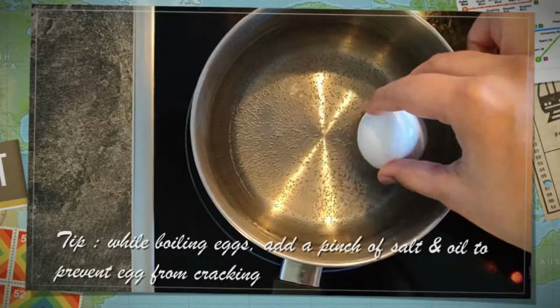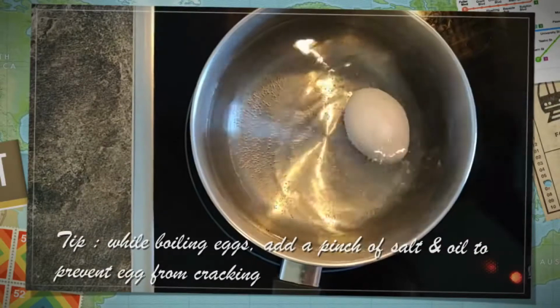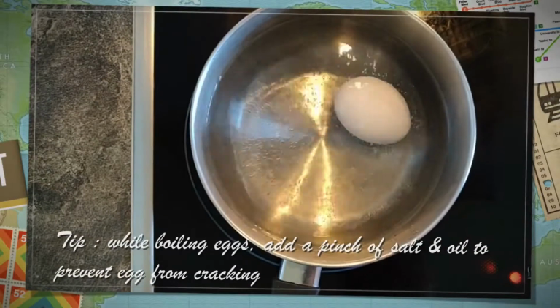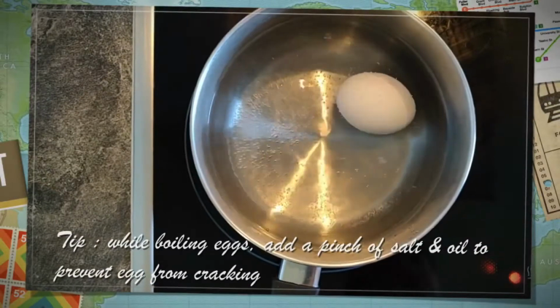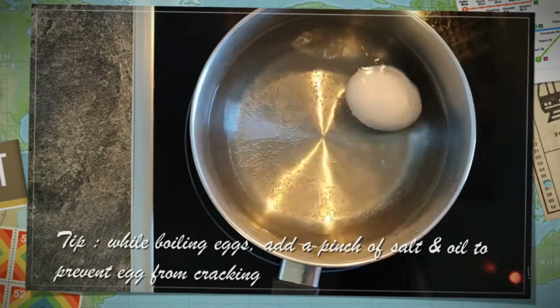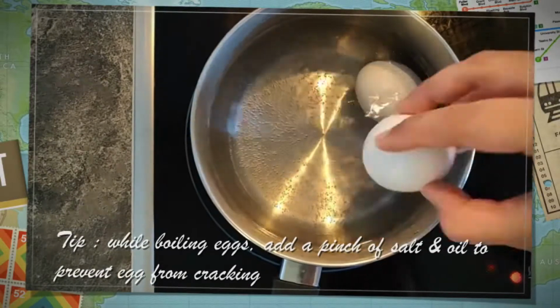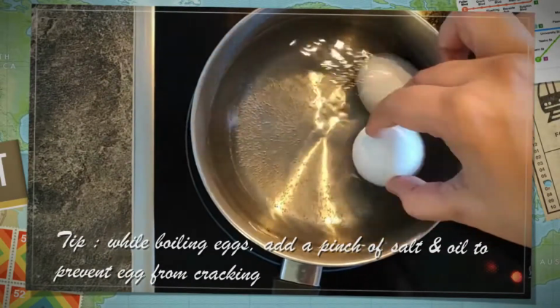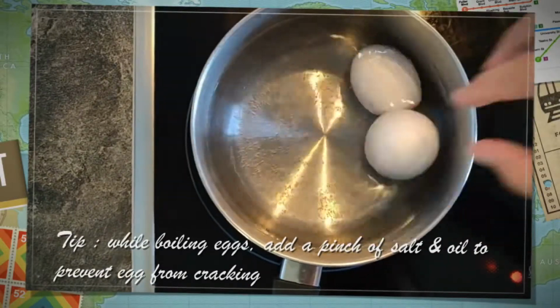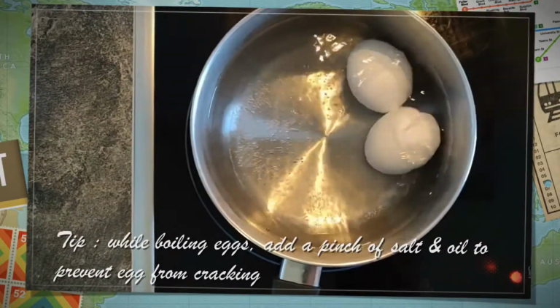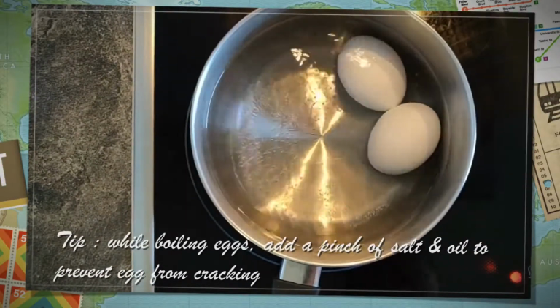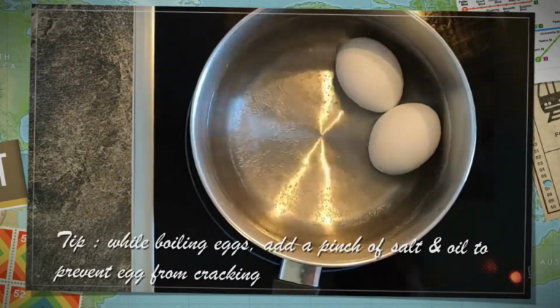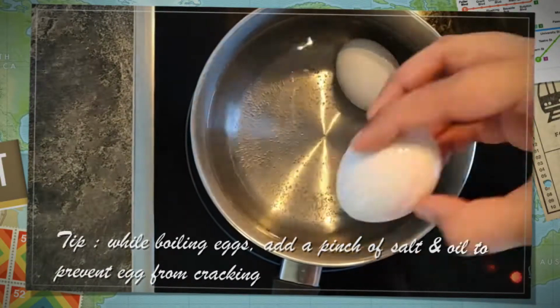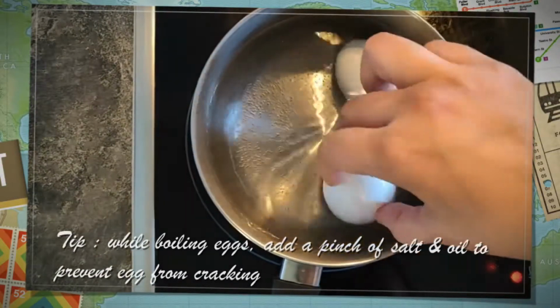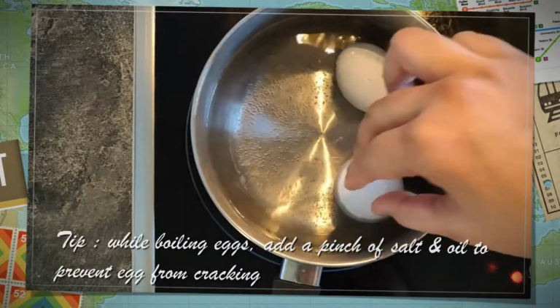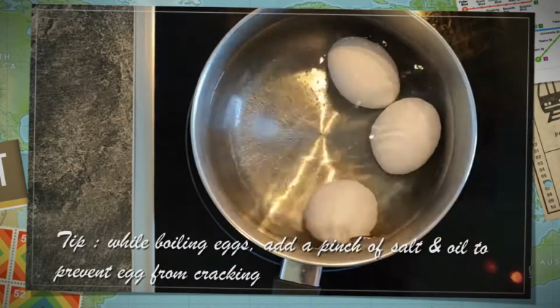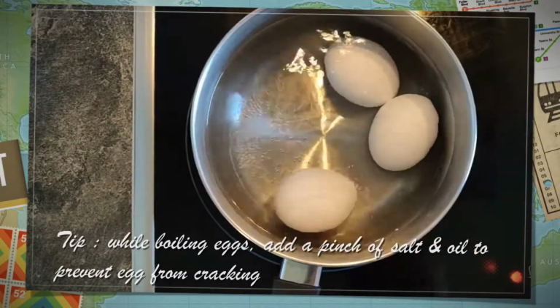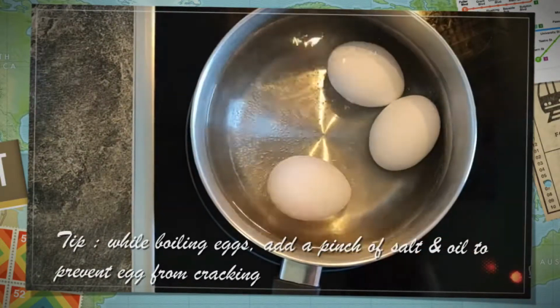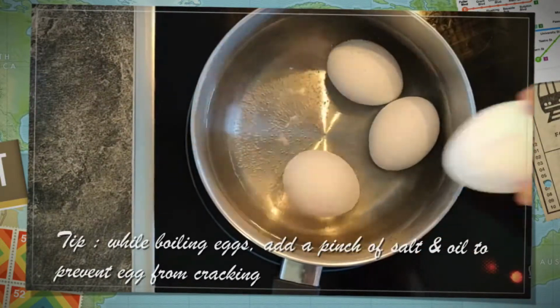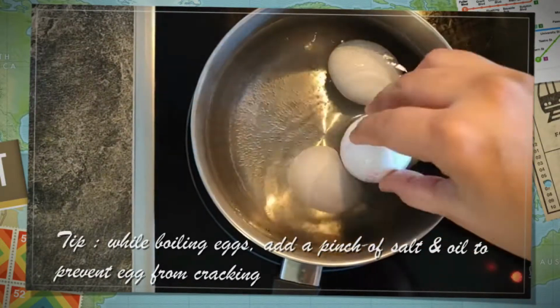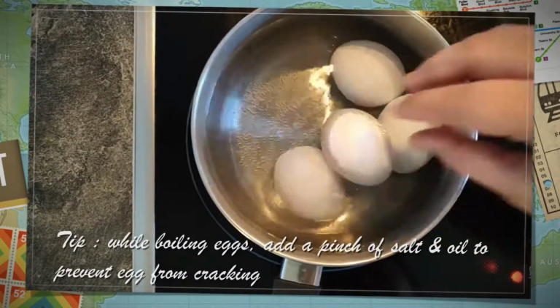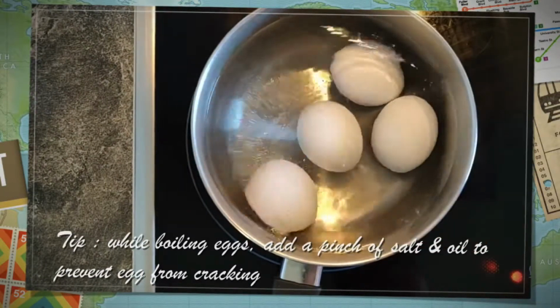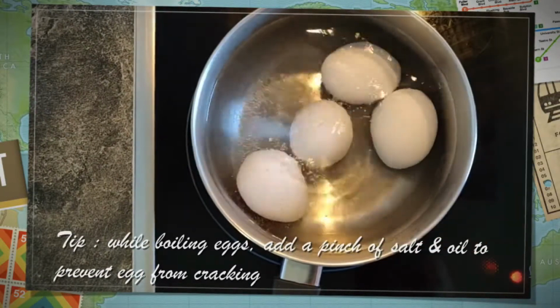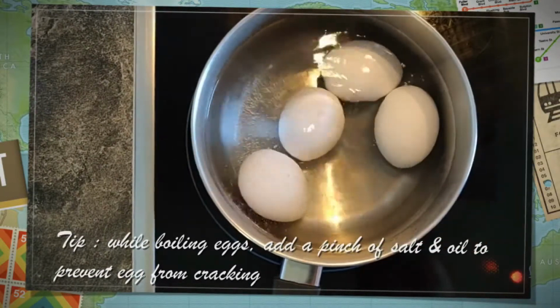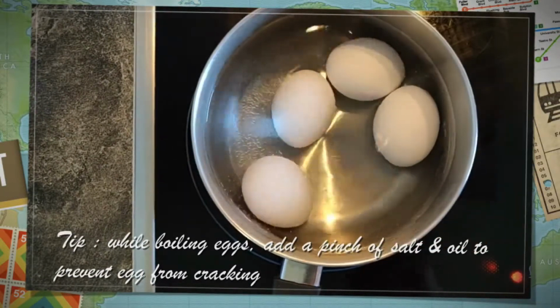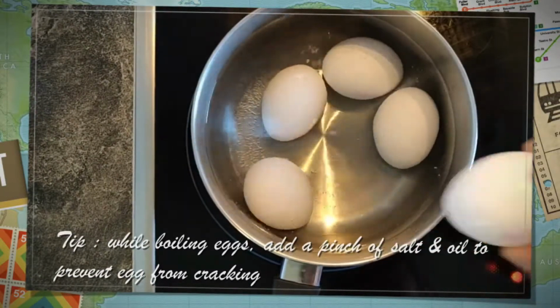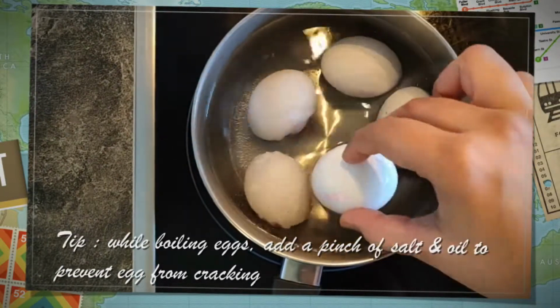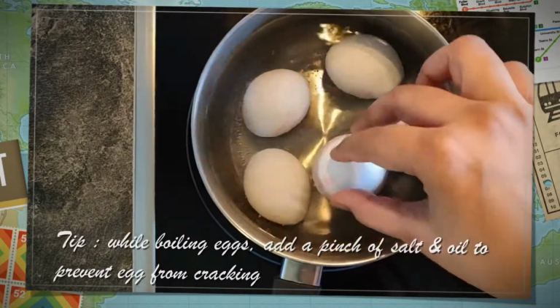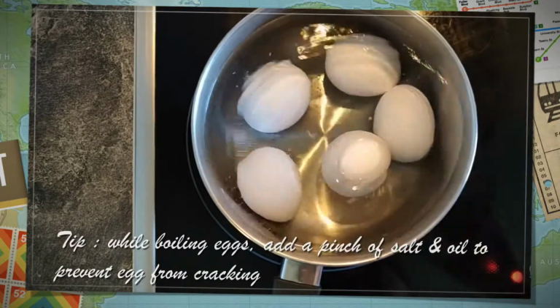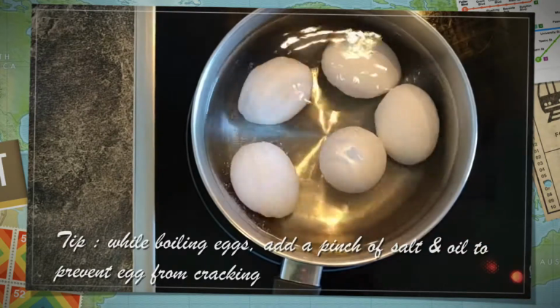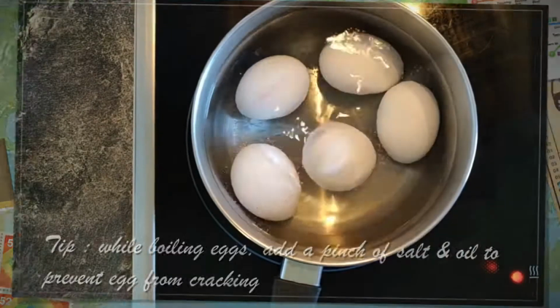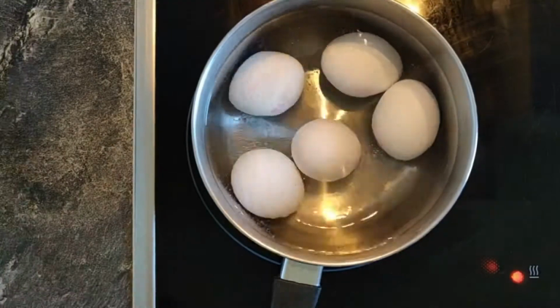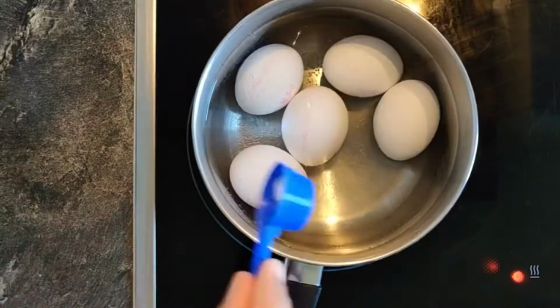A tip while boiling eggs: add a pinch of salt and oil to prevent the eggs from cracking.